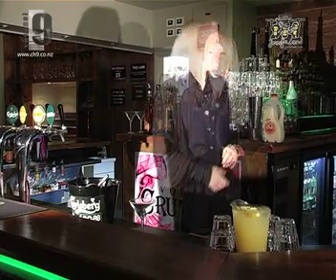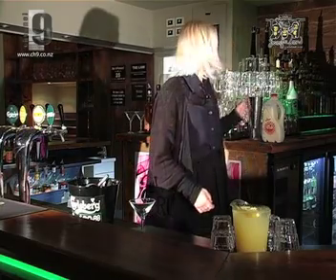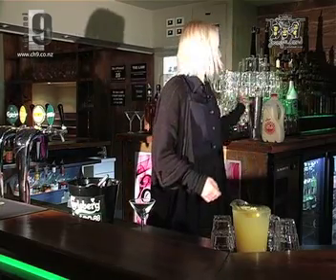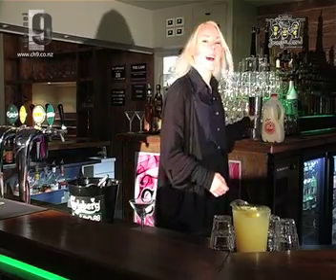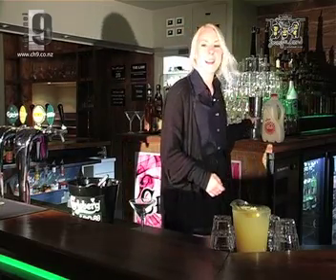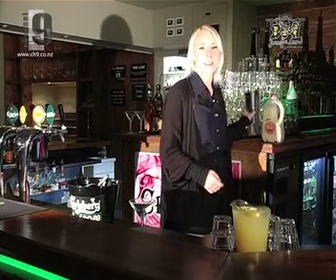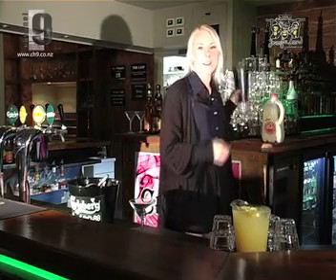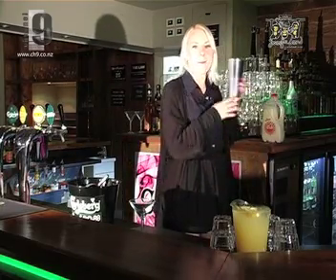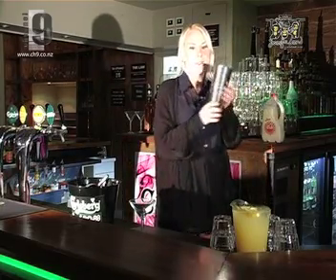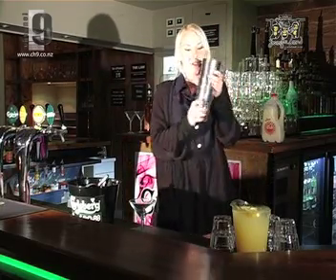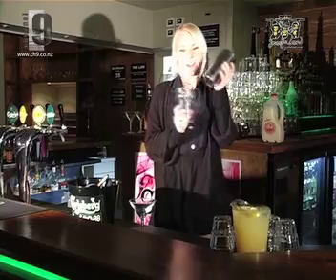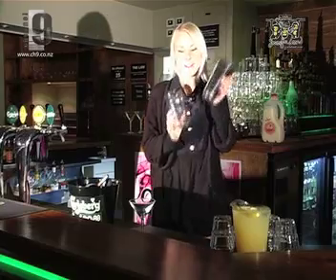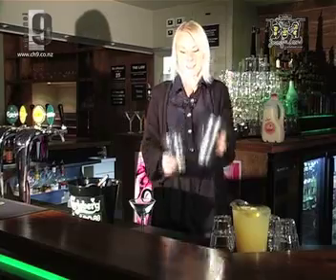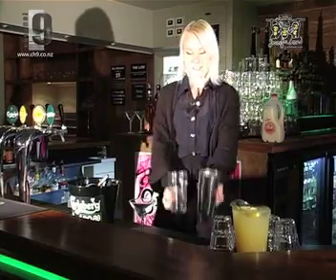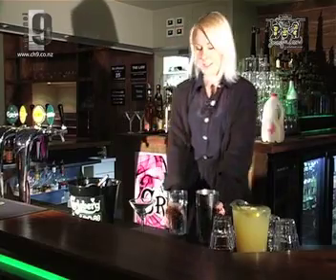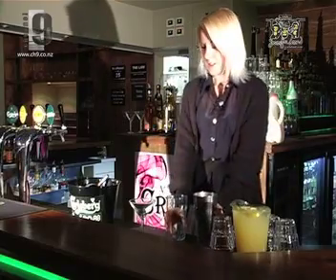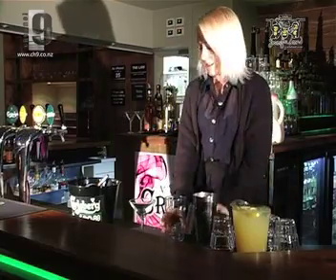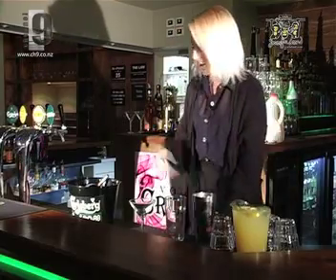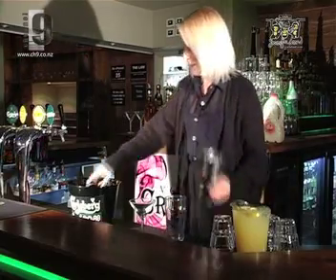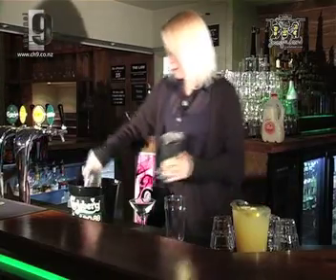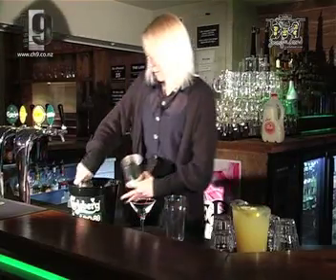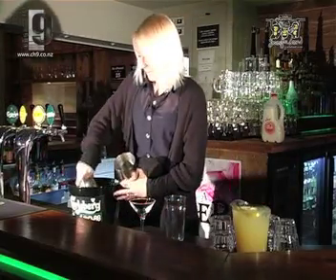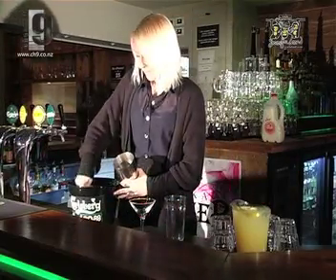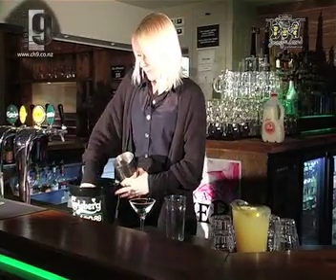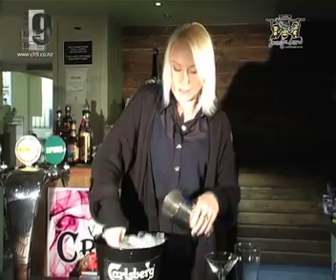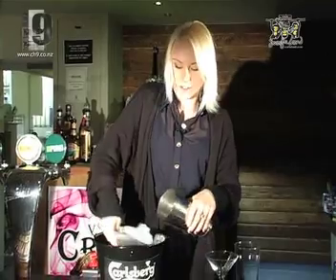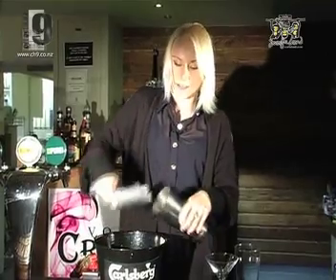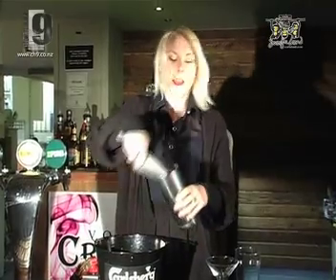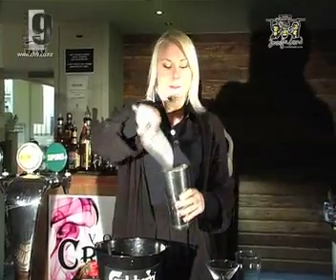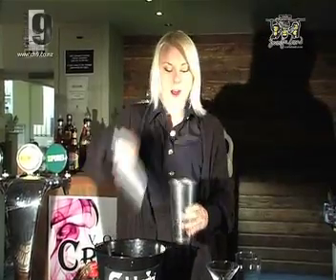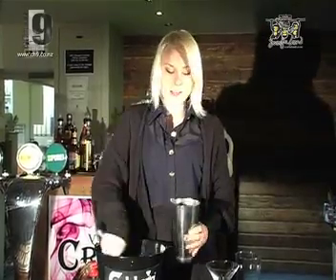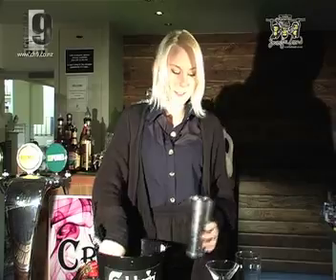First we're going to take our Boston shaker and we're just going to add some ice.